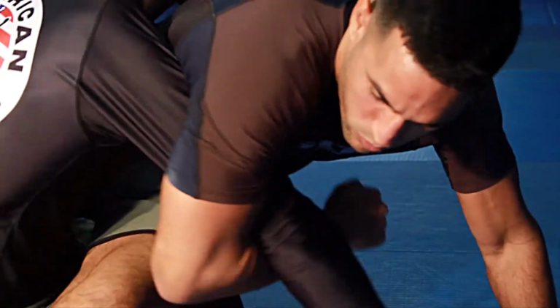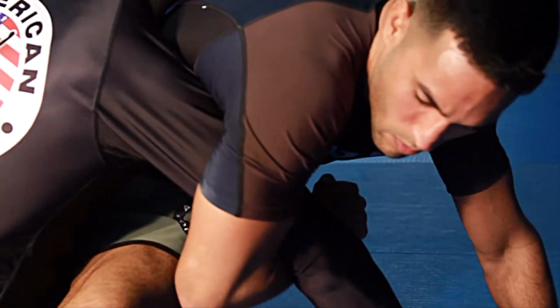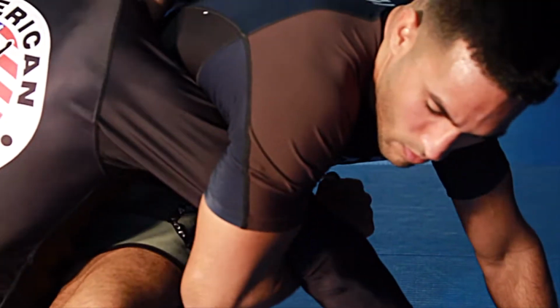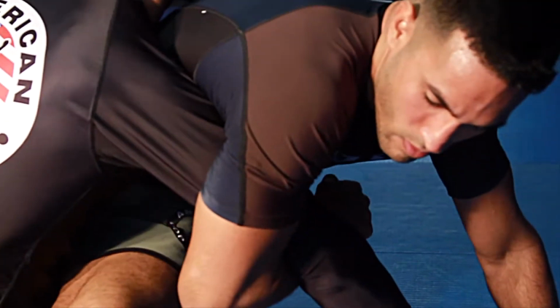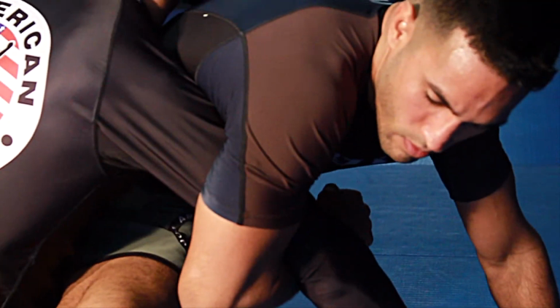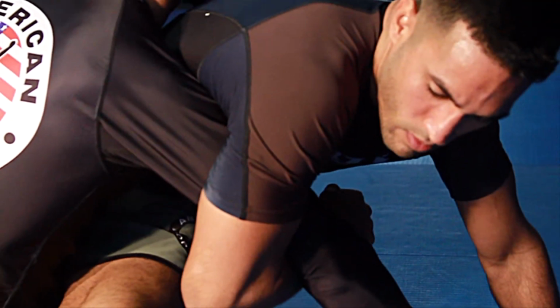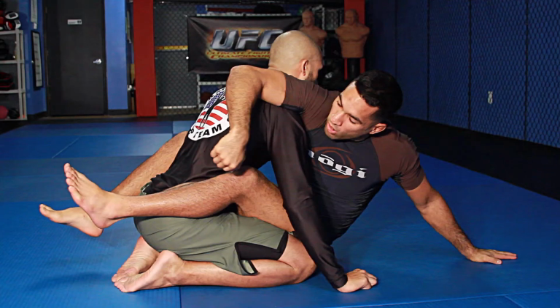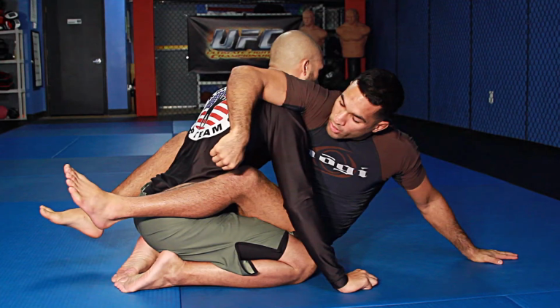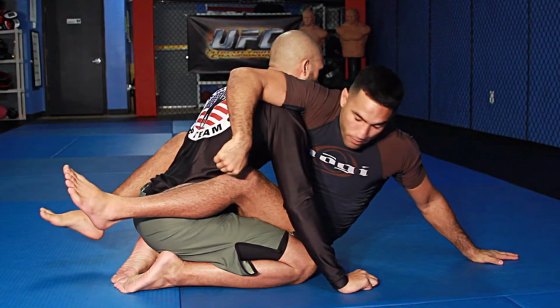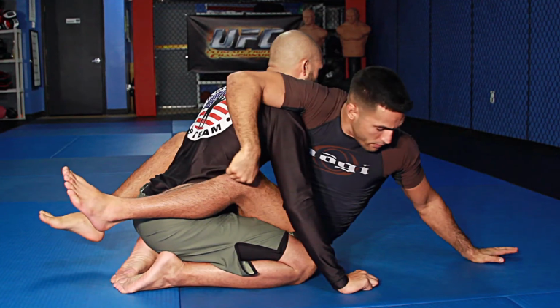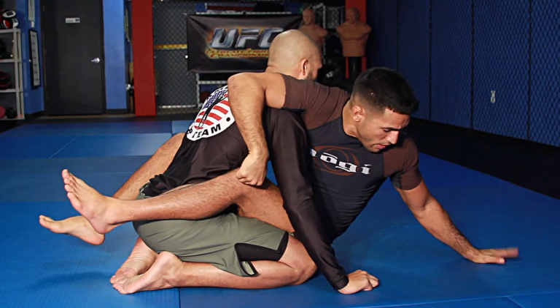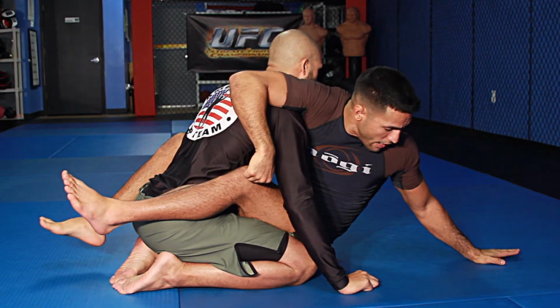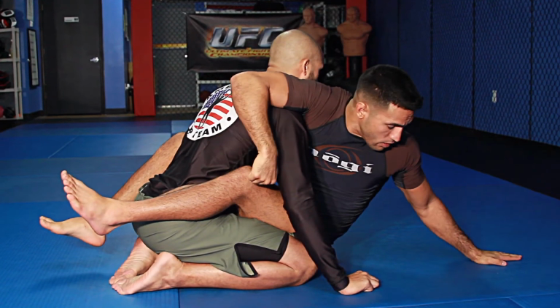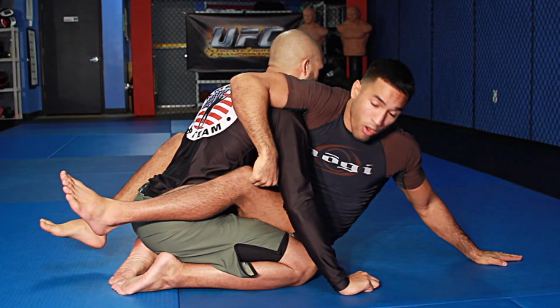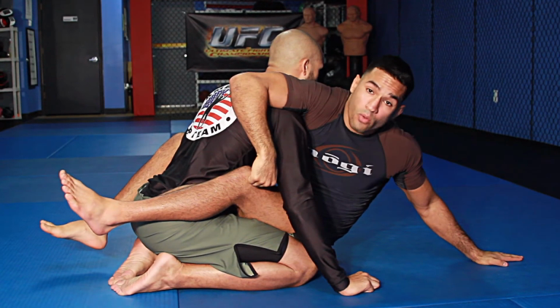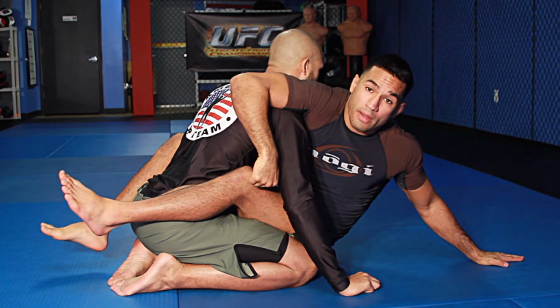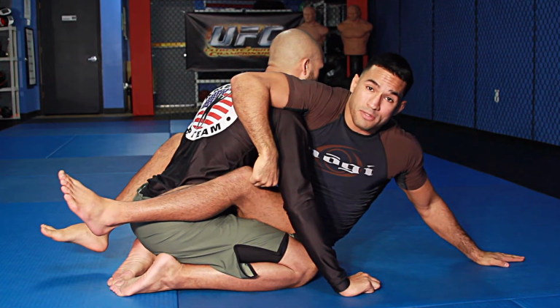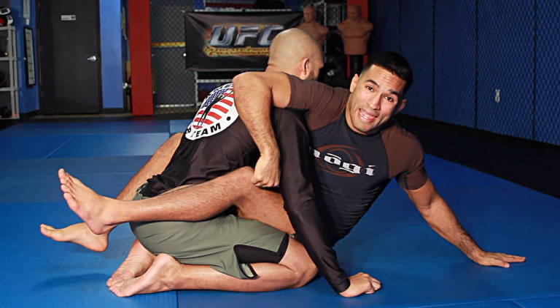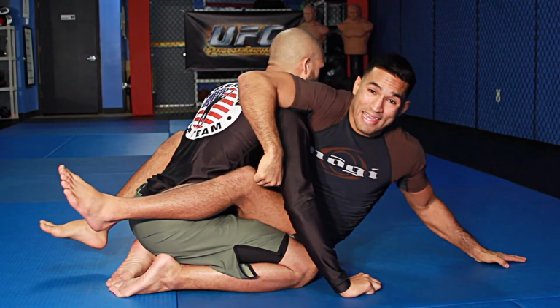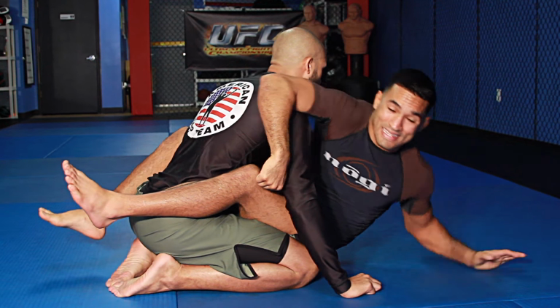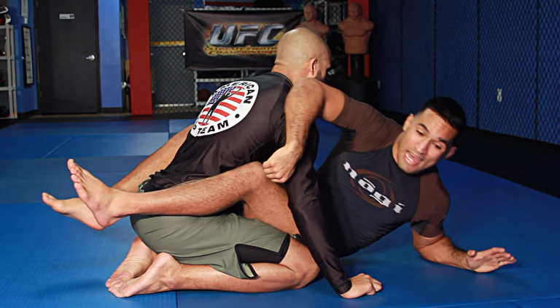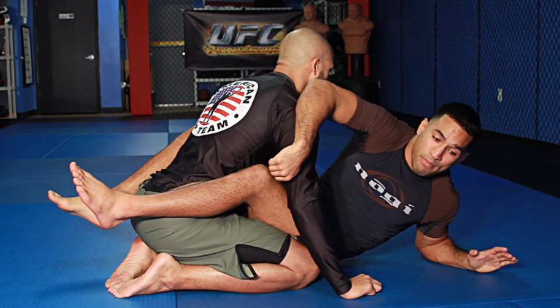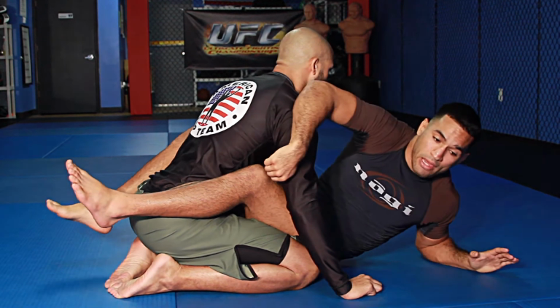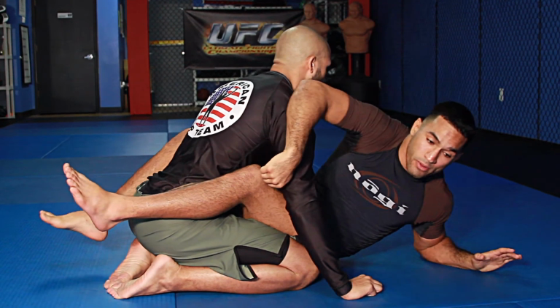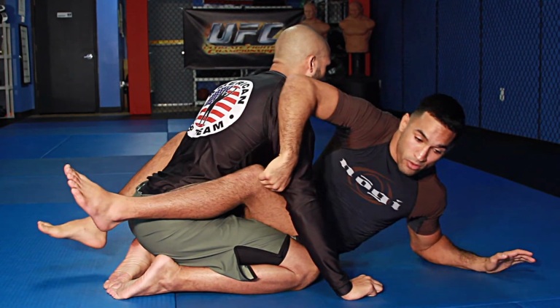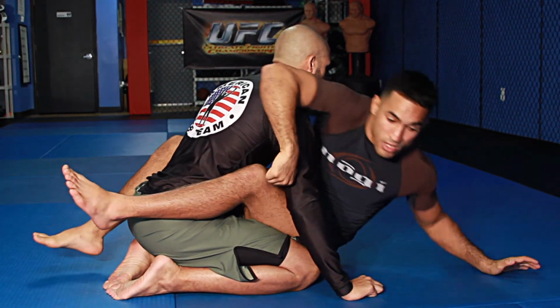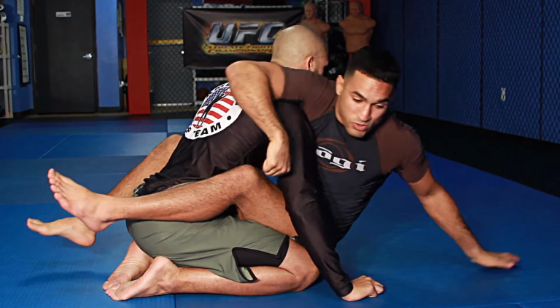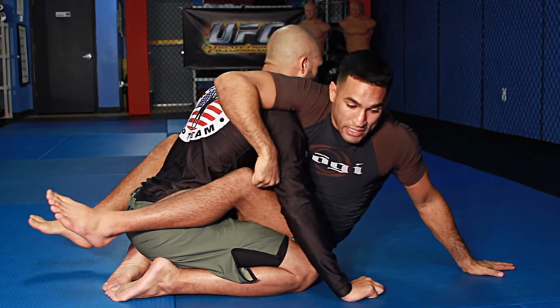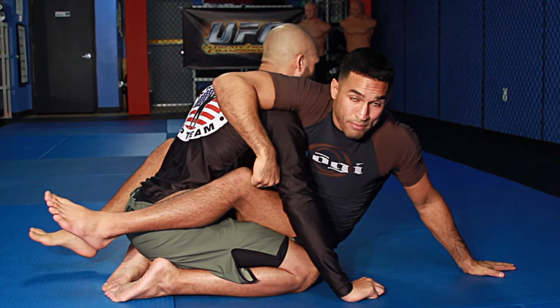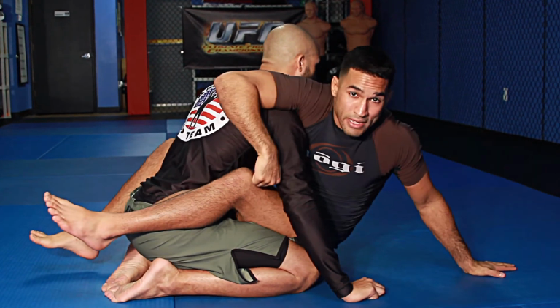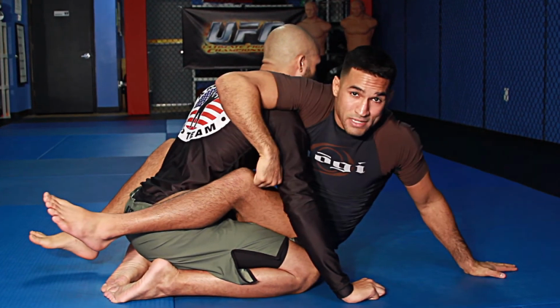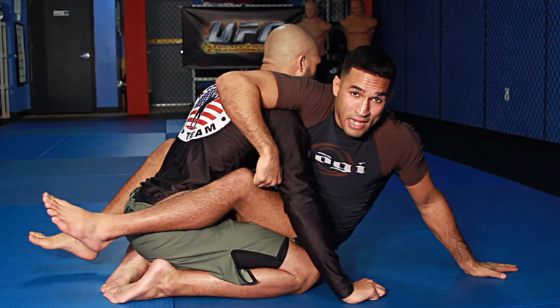As I open my guard up, I come all the way up to my hand — not my elbow — so I can get my hips higher.